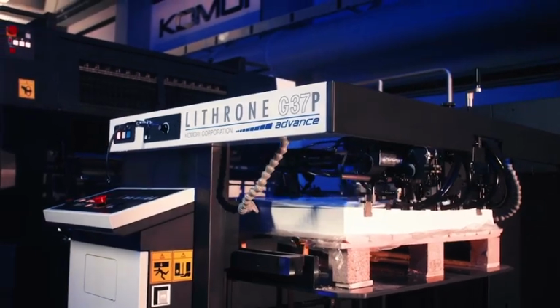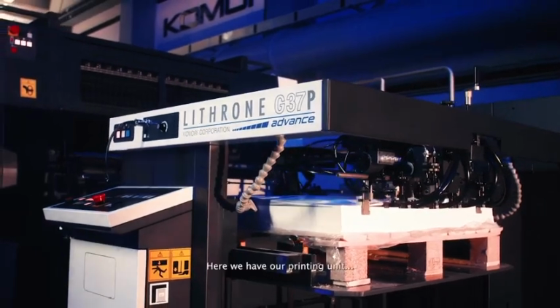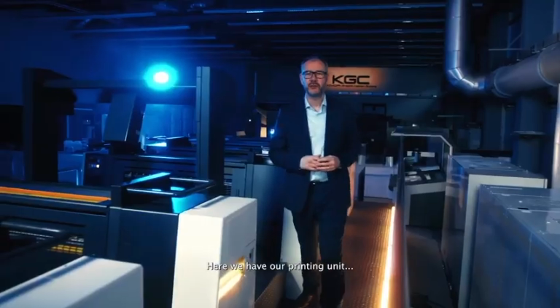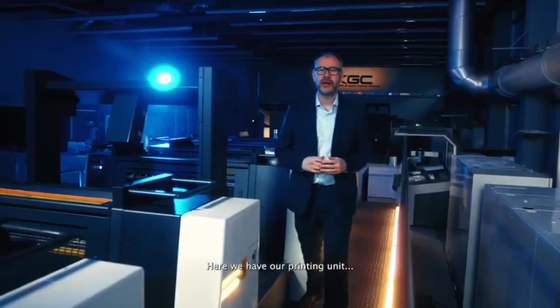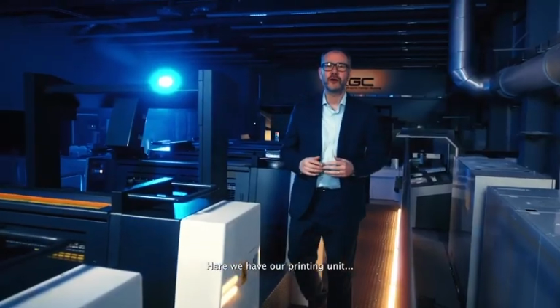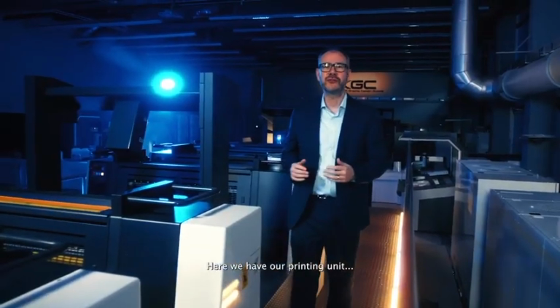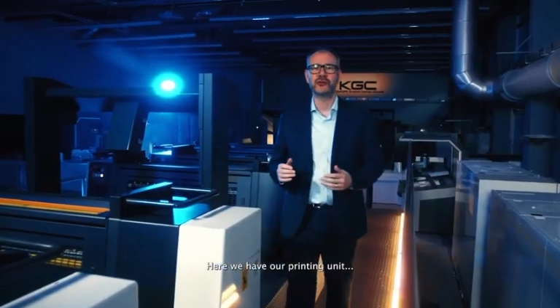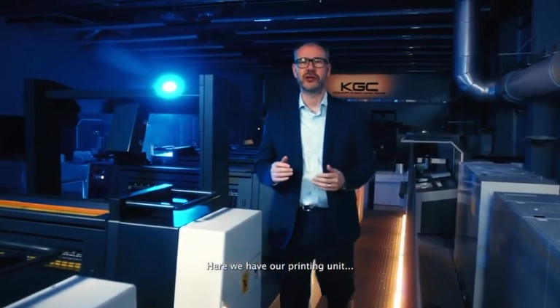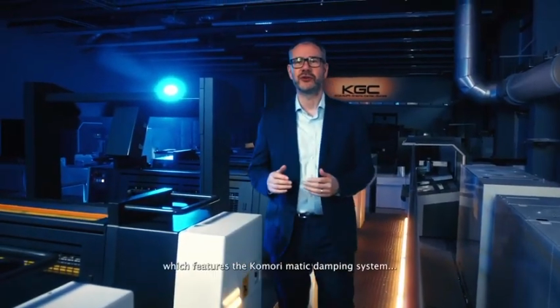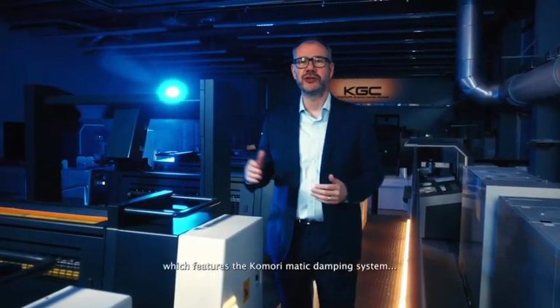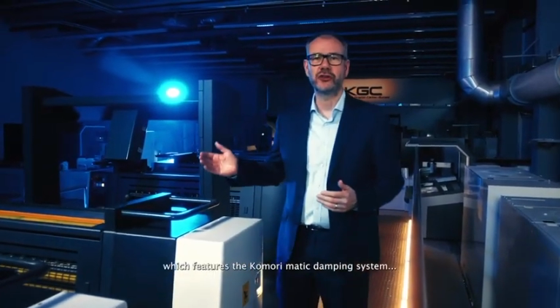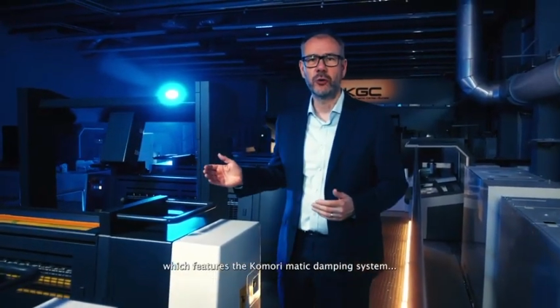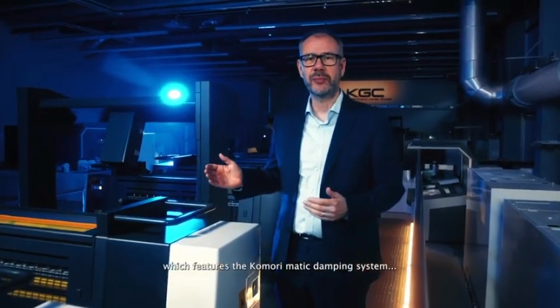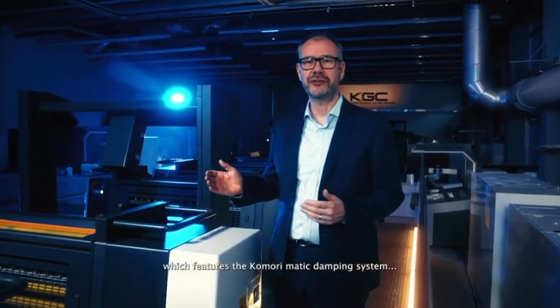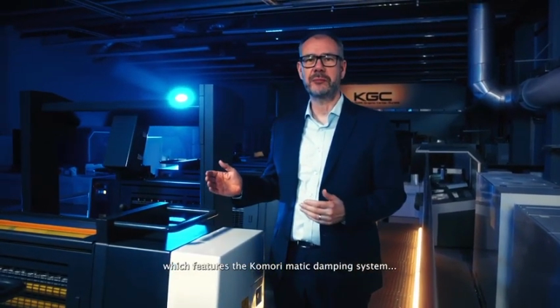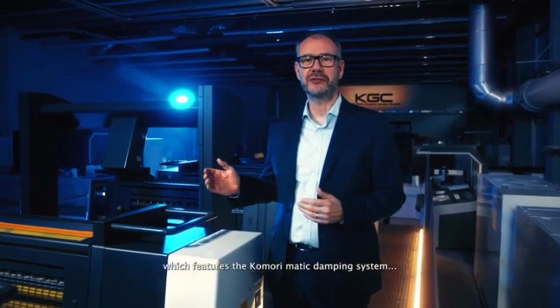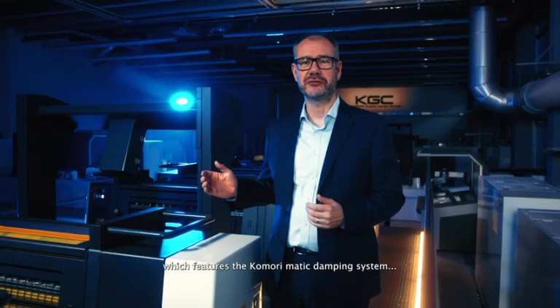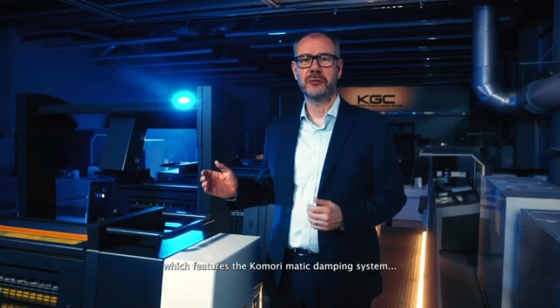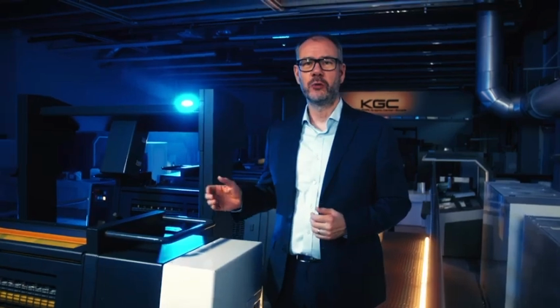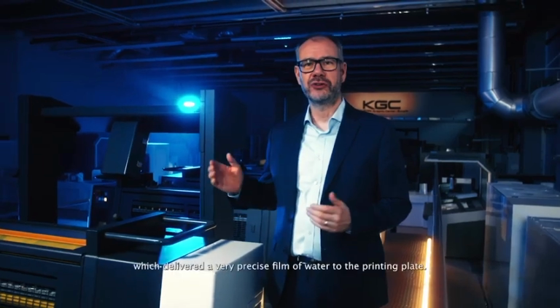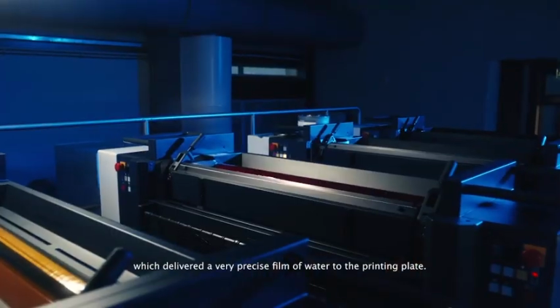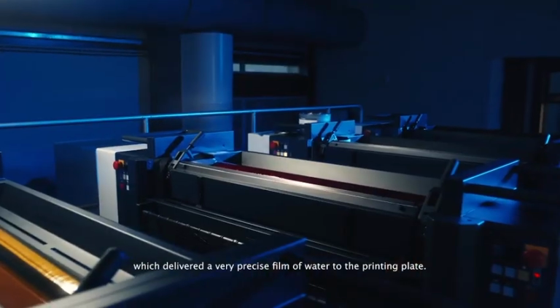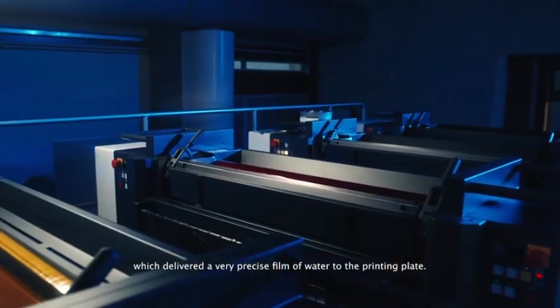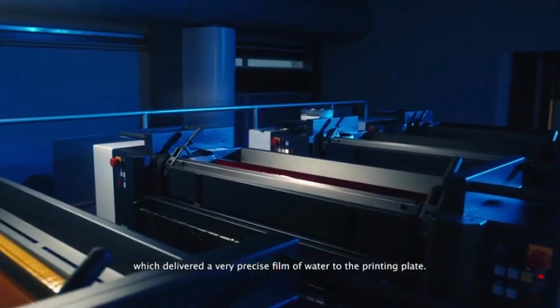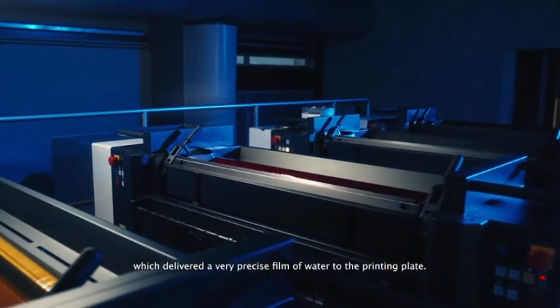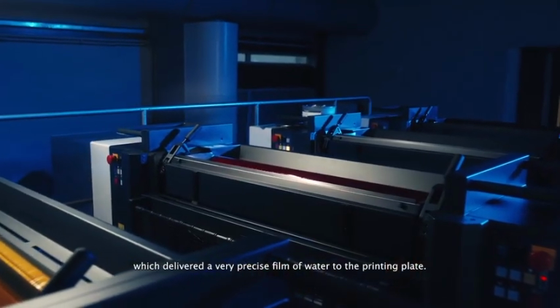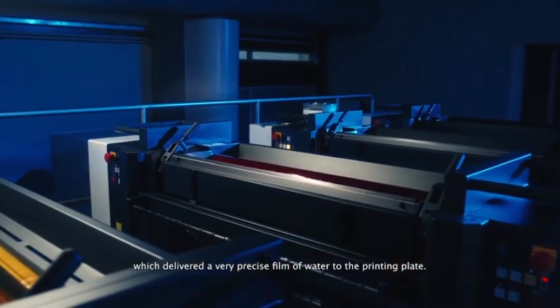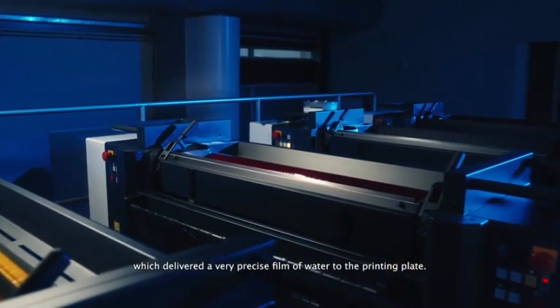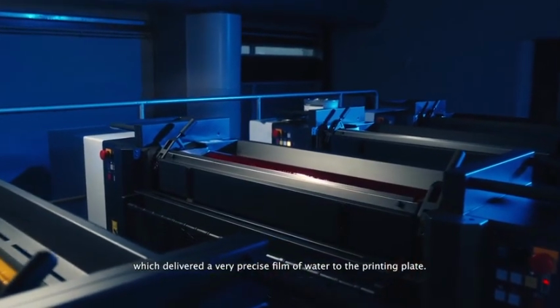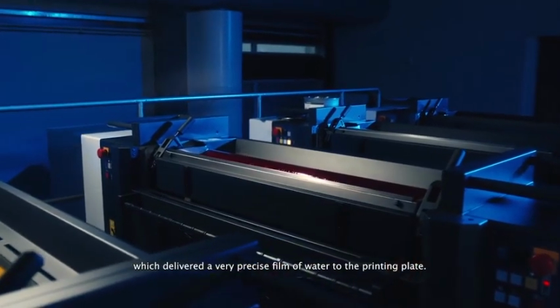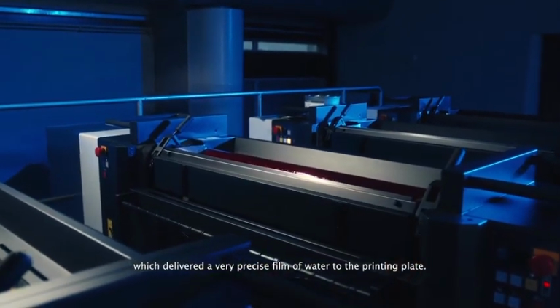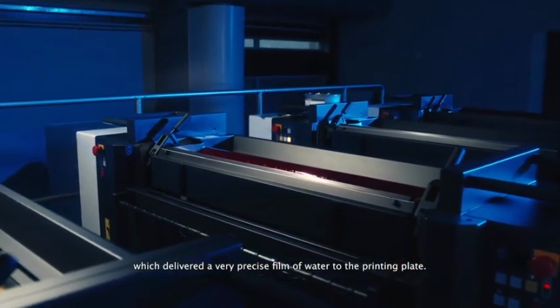Here we have our printing unit, which features the Komori Matic Damping System, which delivers a very precise film of water to the printing plate.